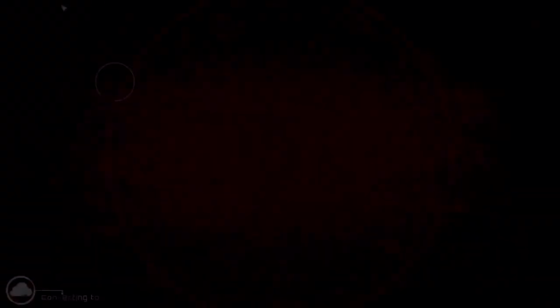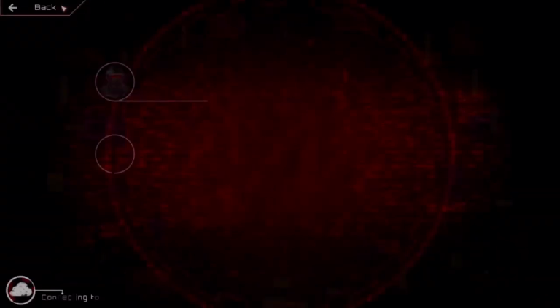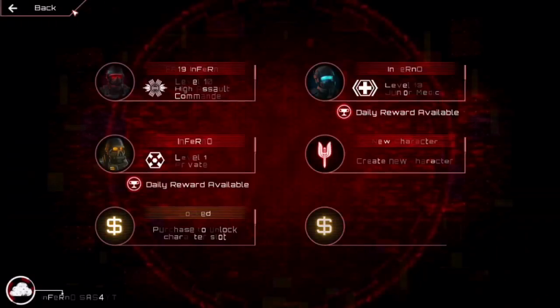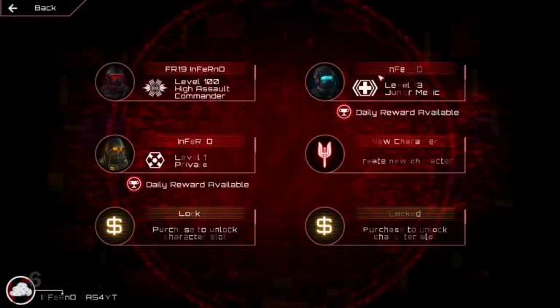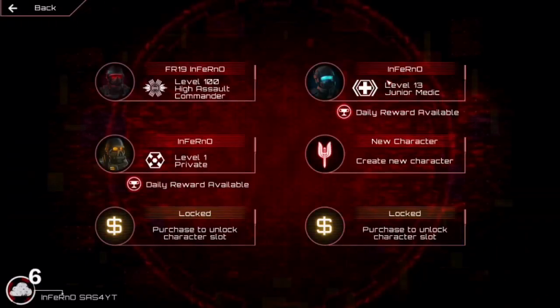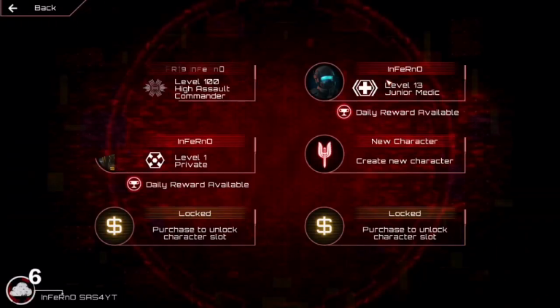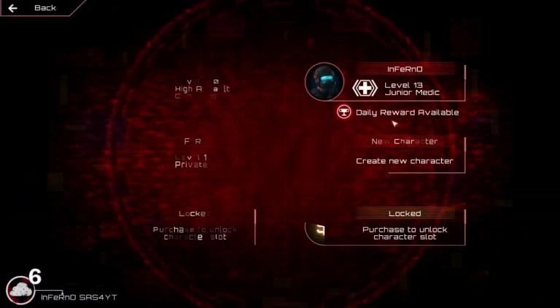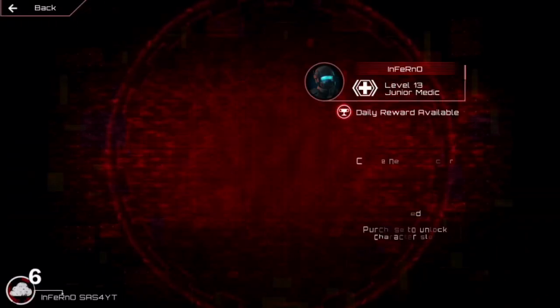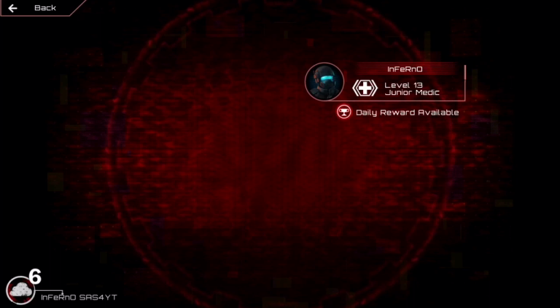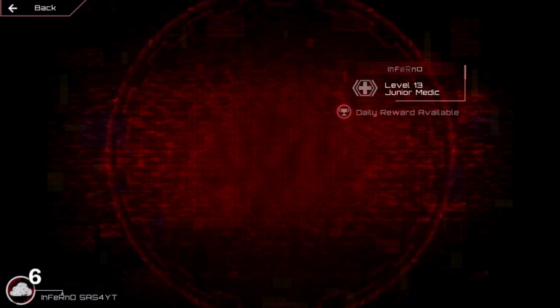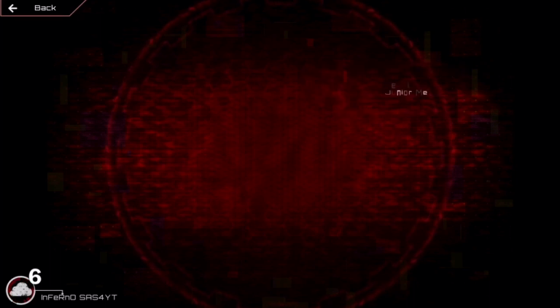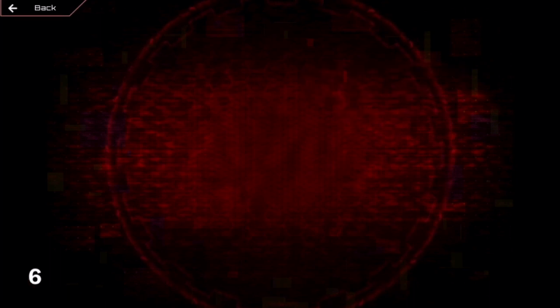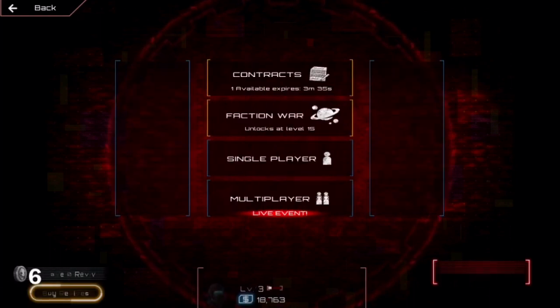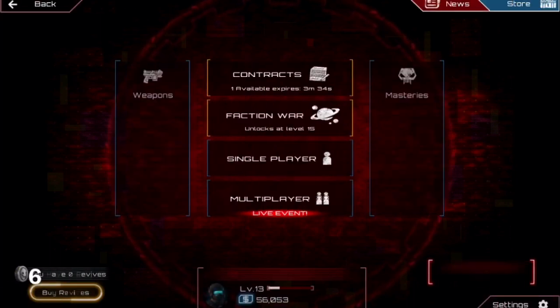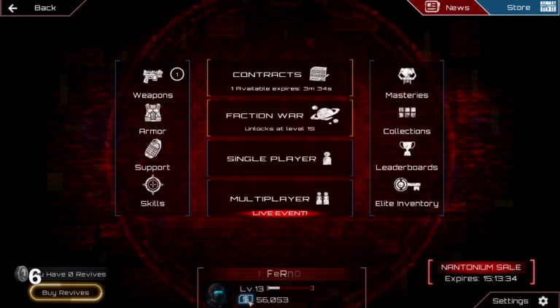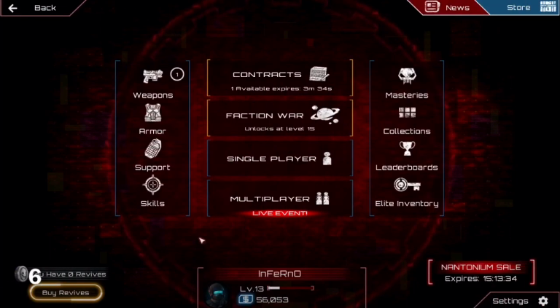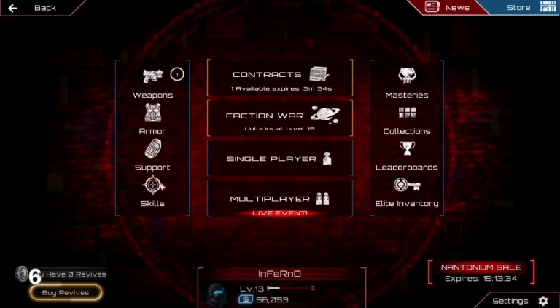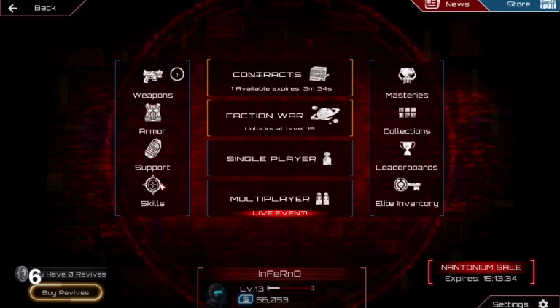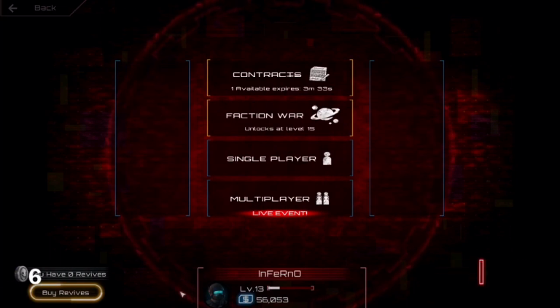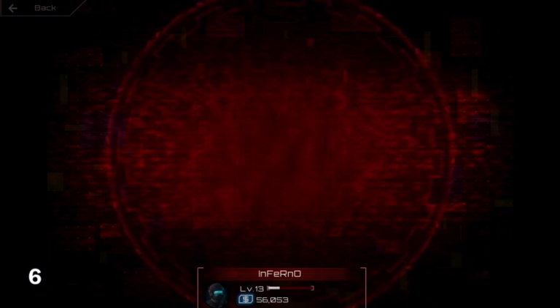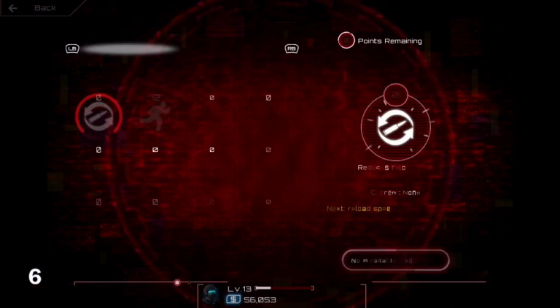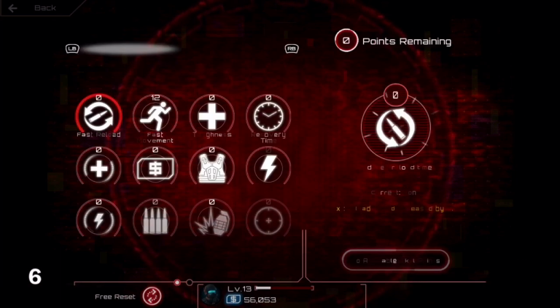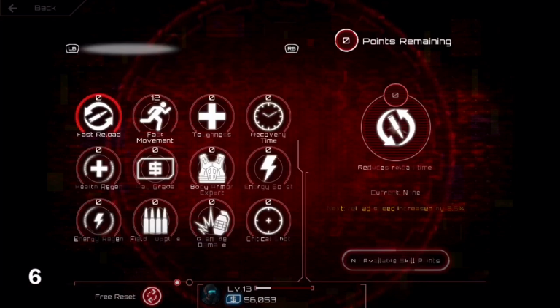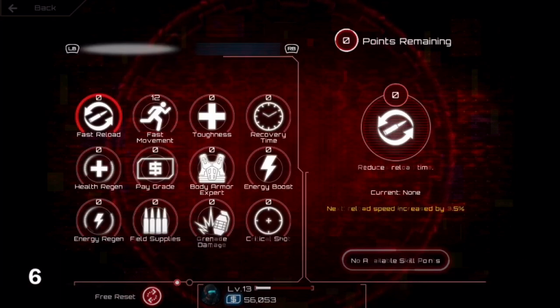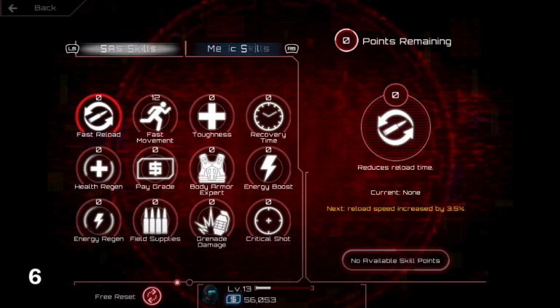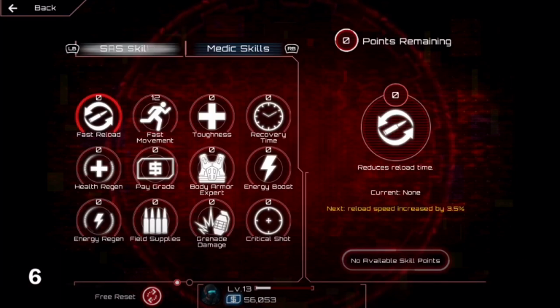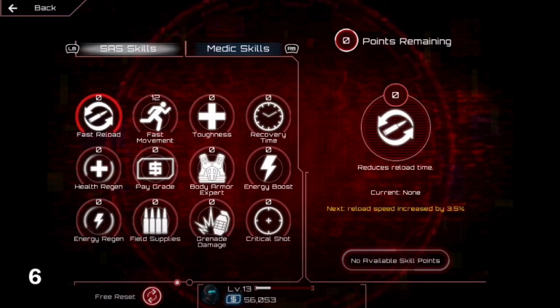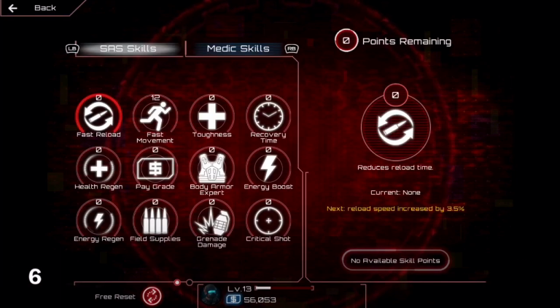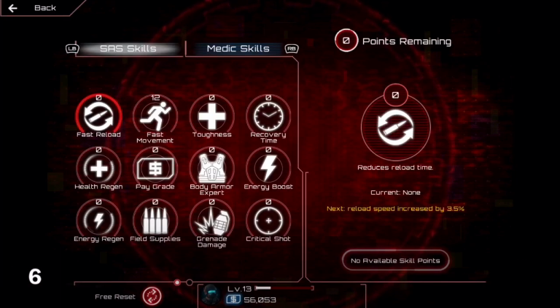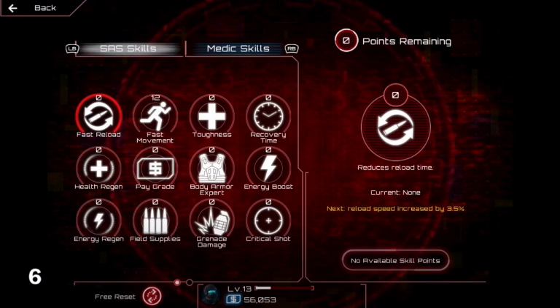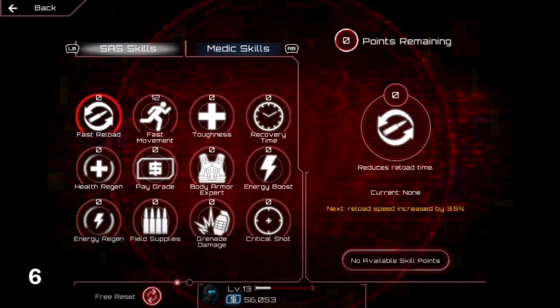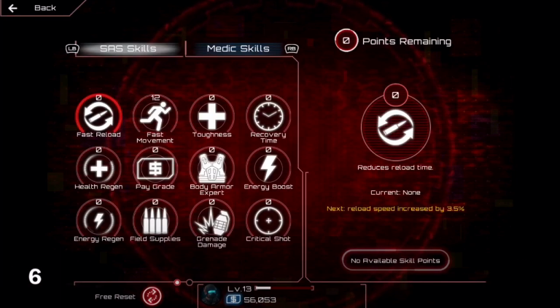Number 6: don't use your skill point reset at lower levels, especially if you aren't sure what the meta skill point setup is for your character.